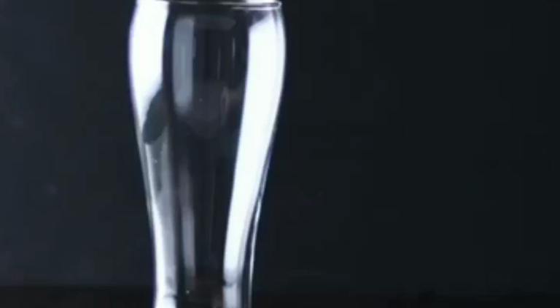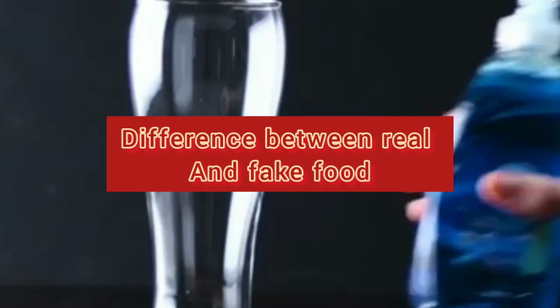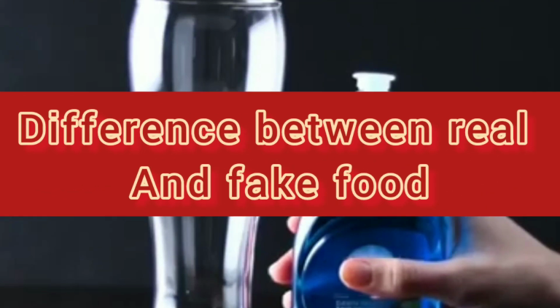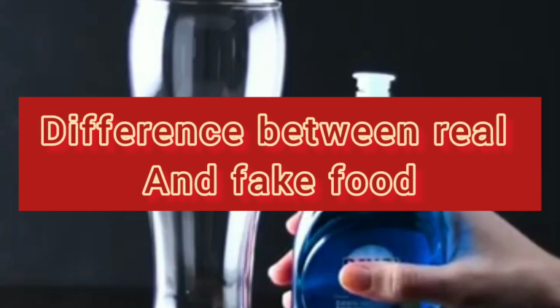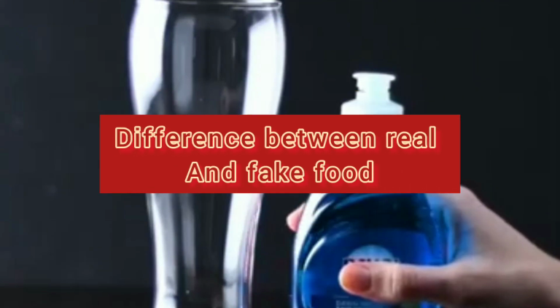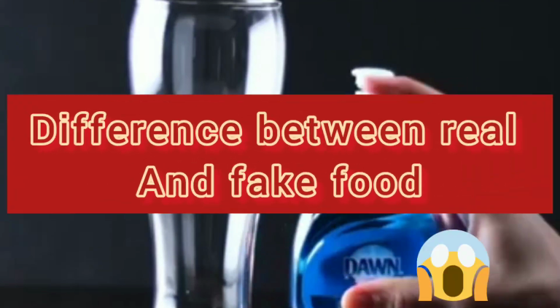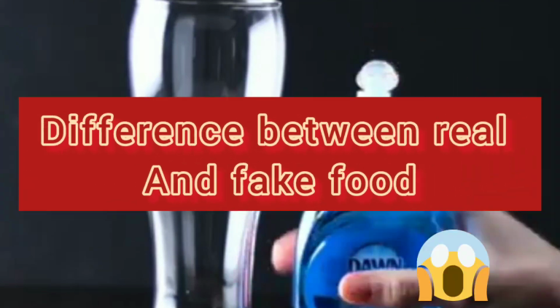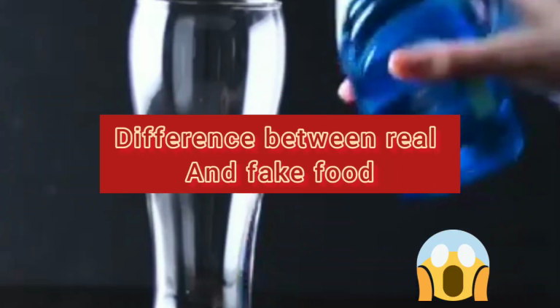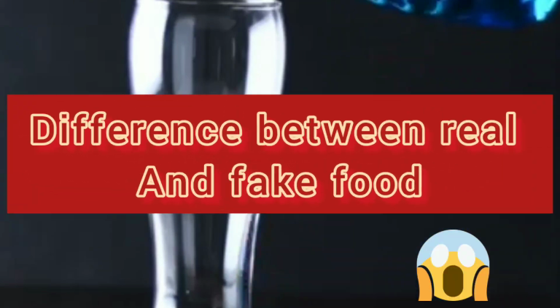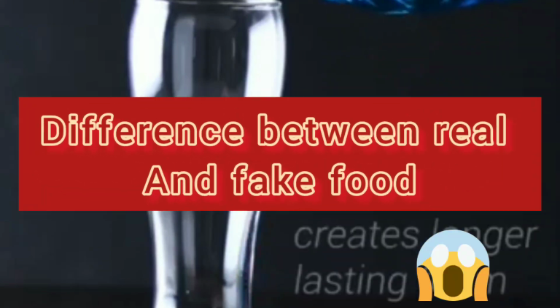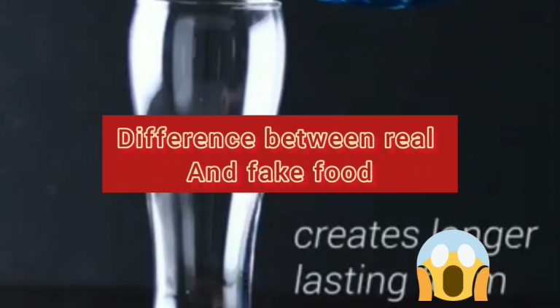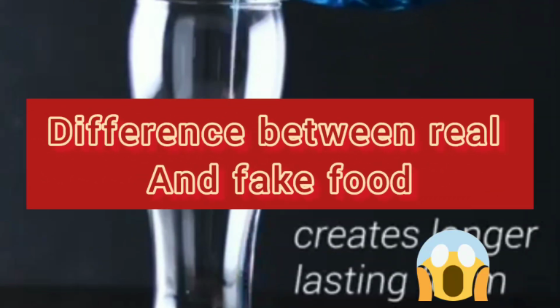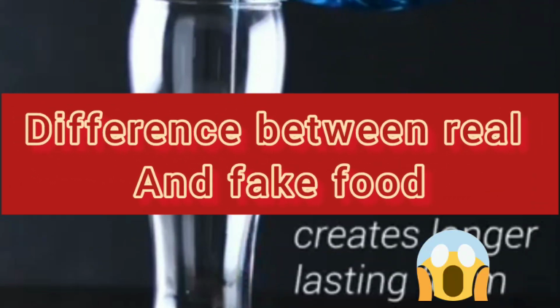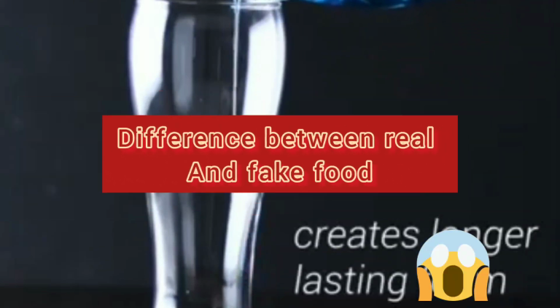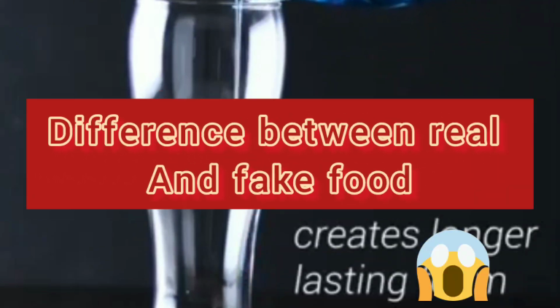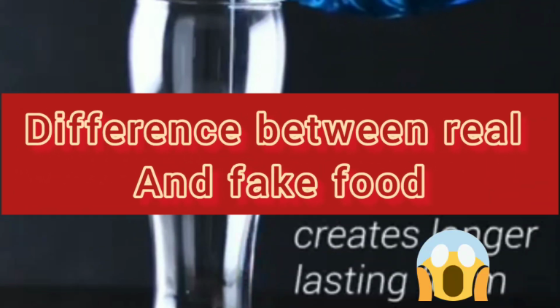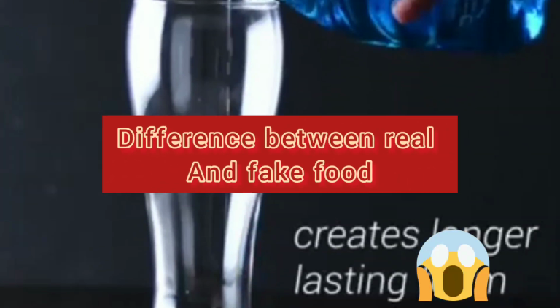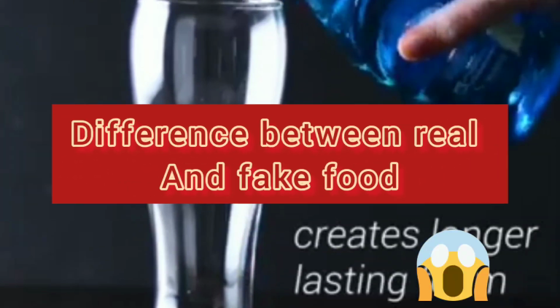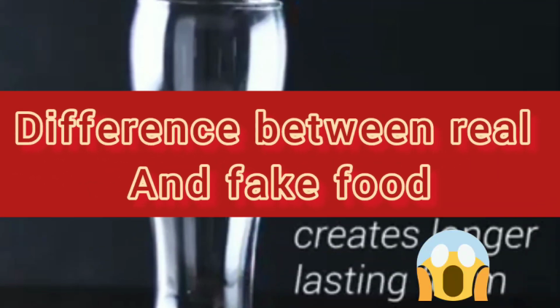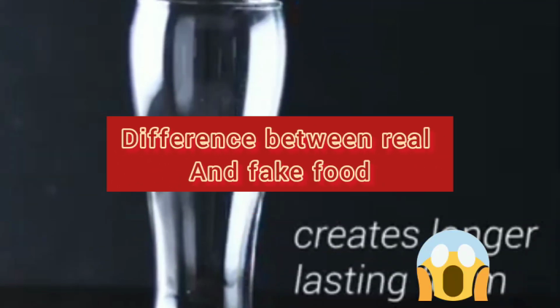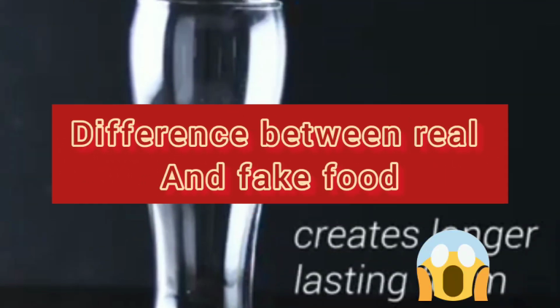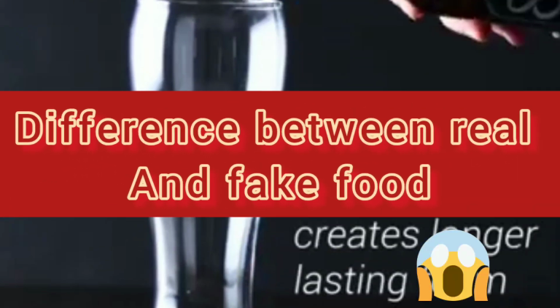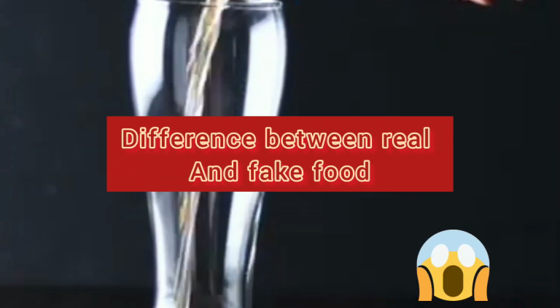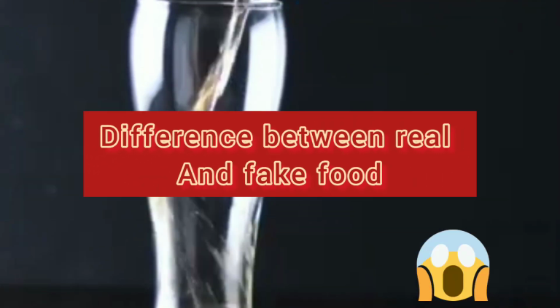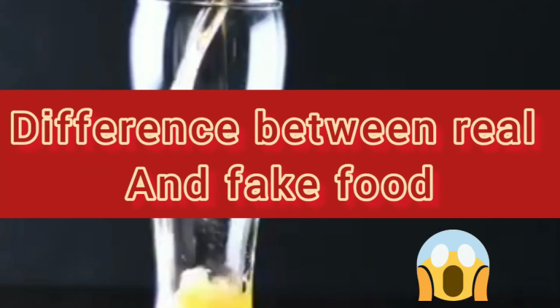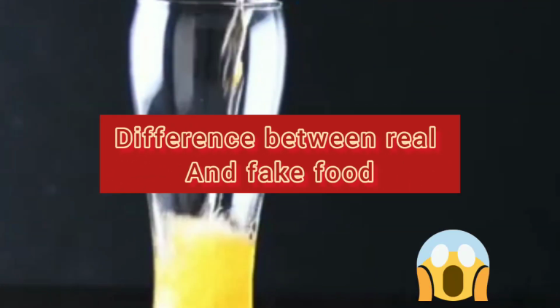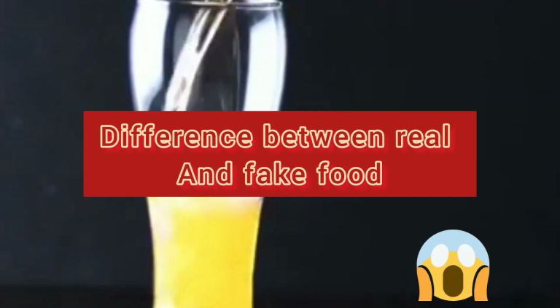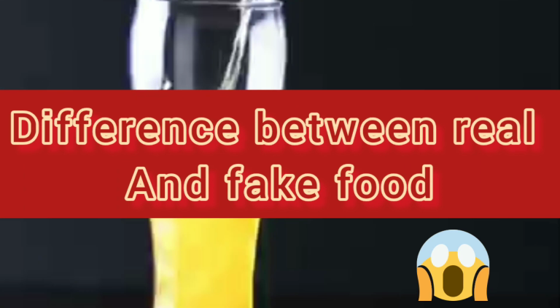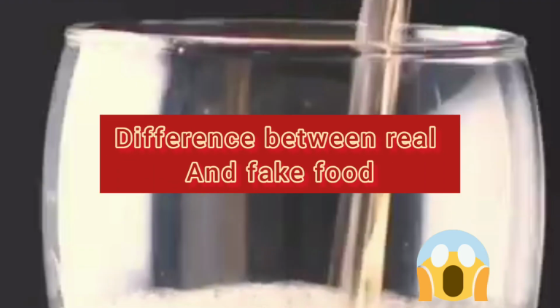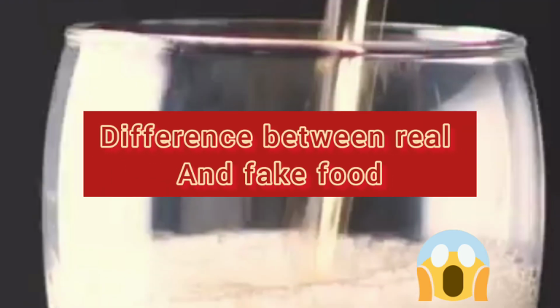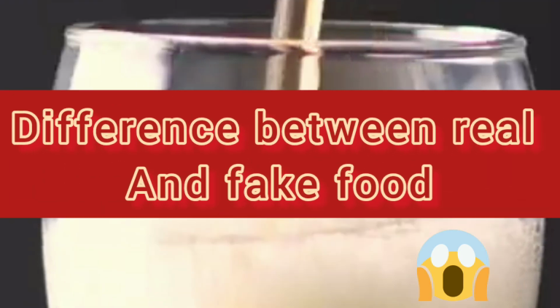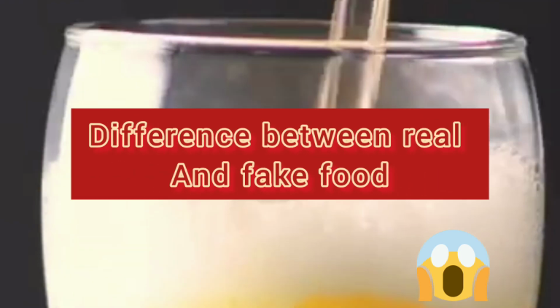So guys, let's see the difference between real and fake food. Let's see your reaction to this.